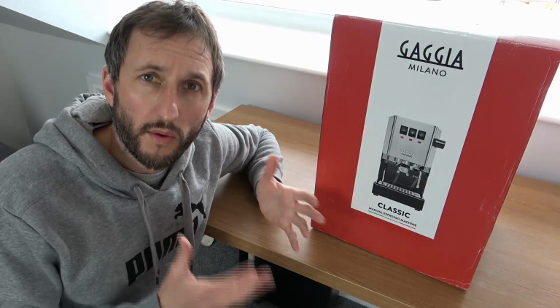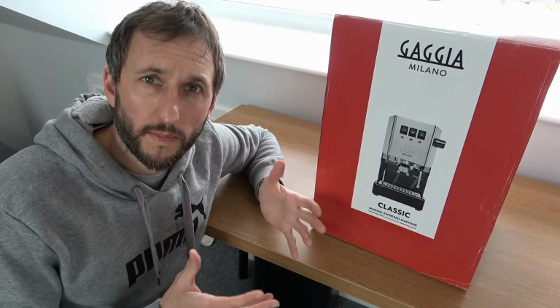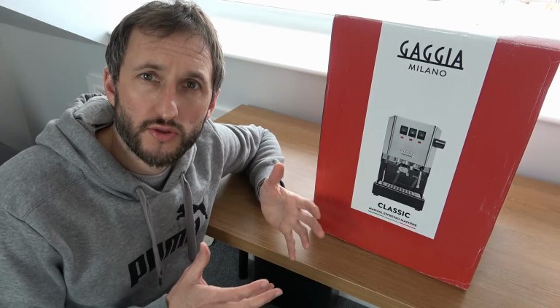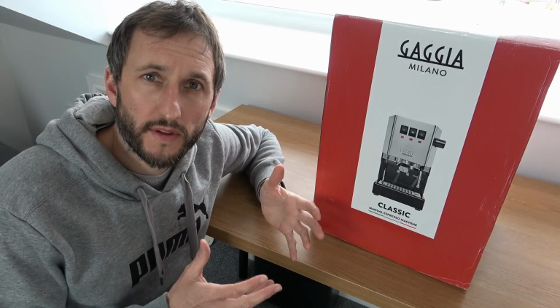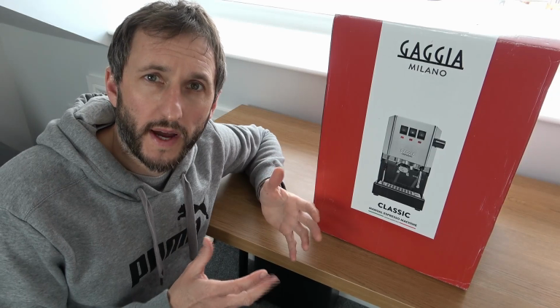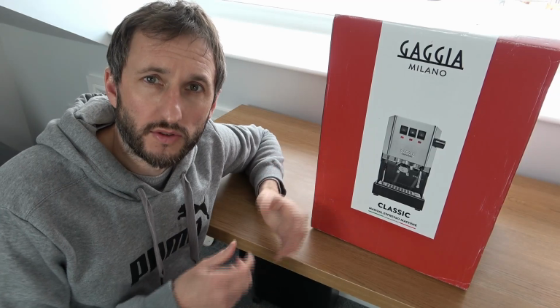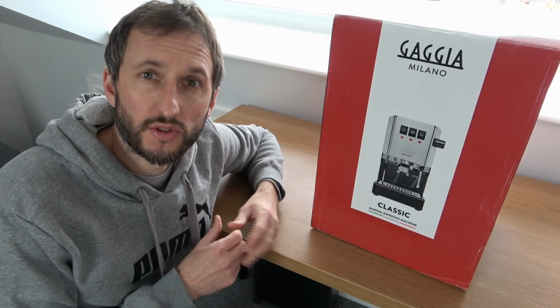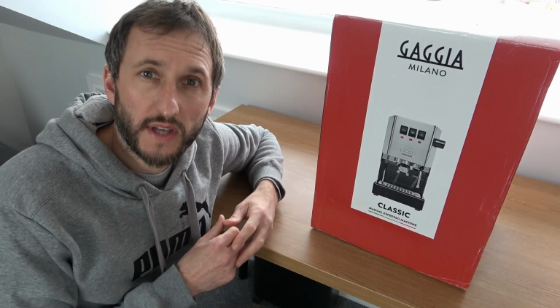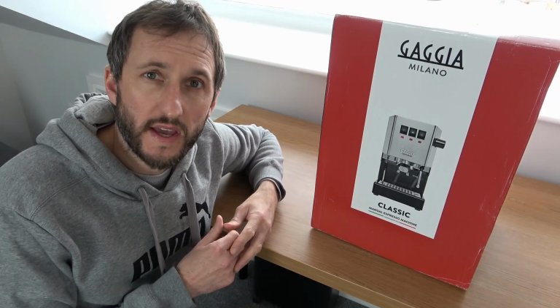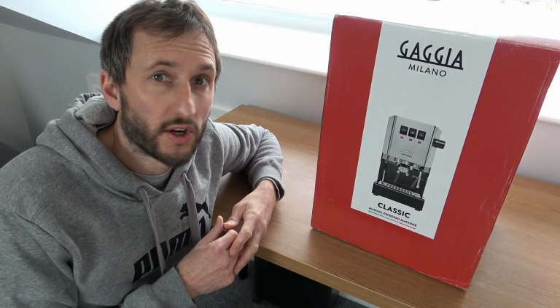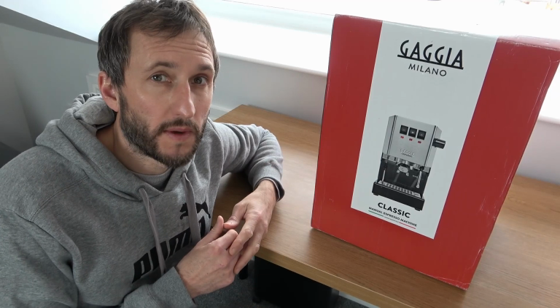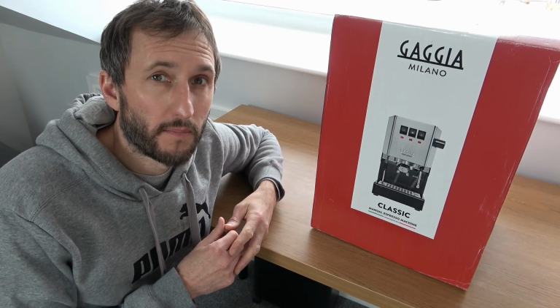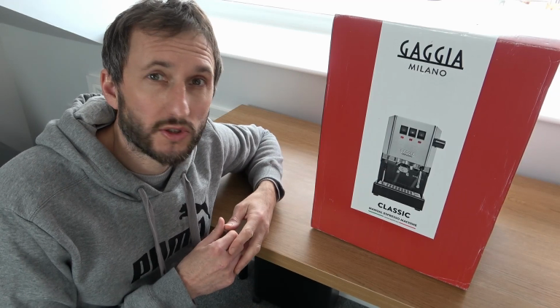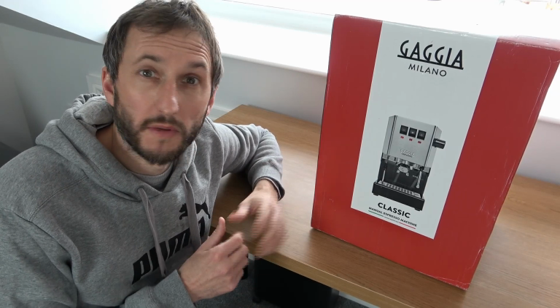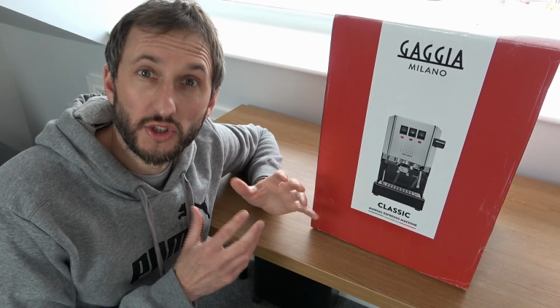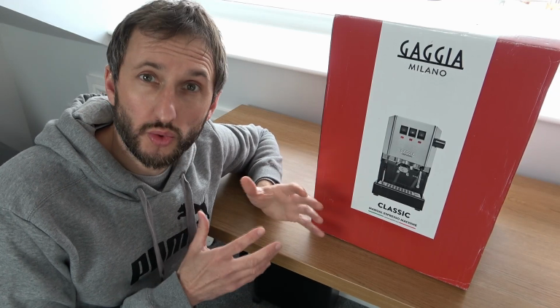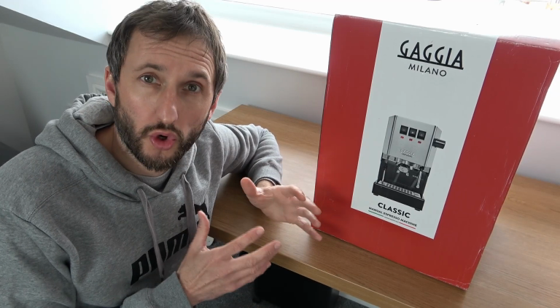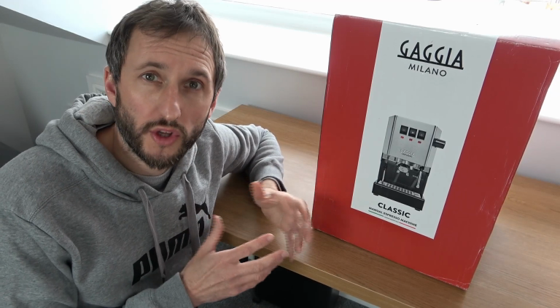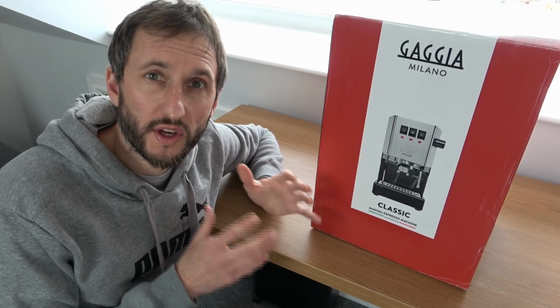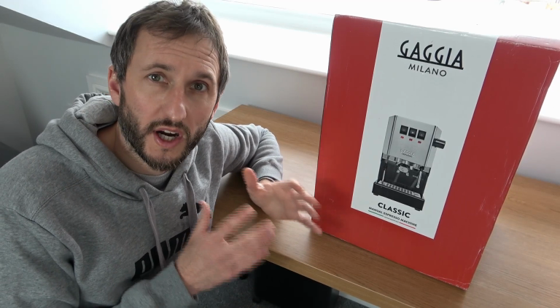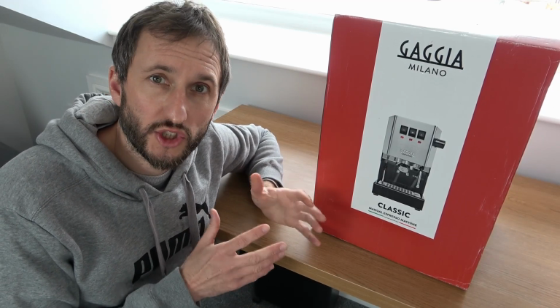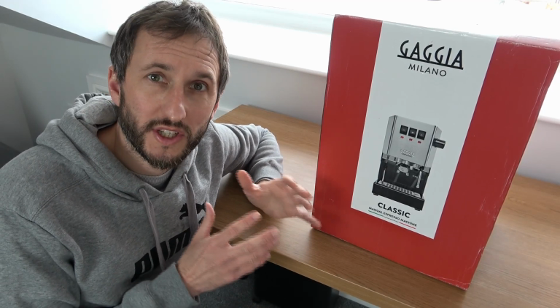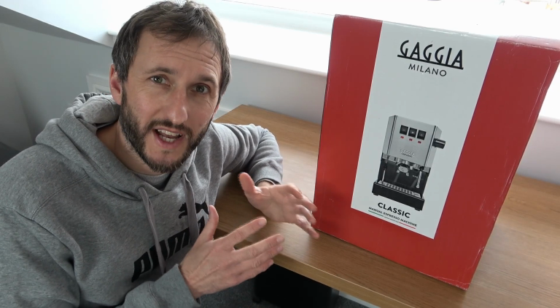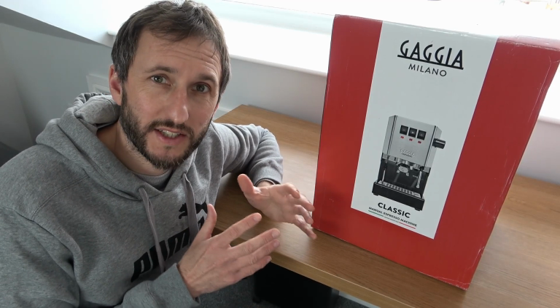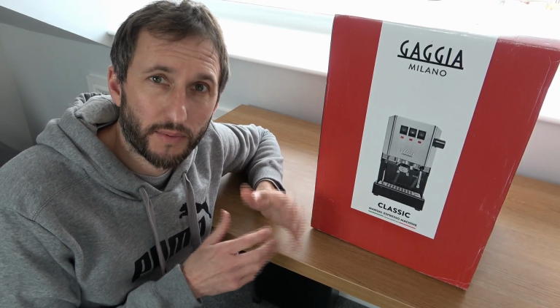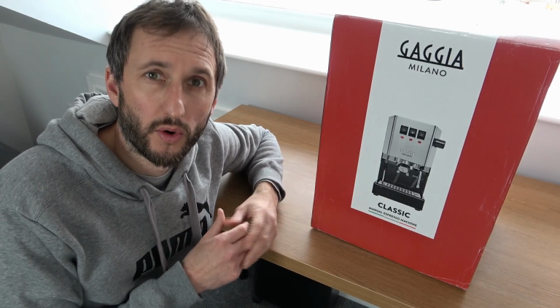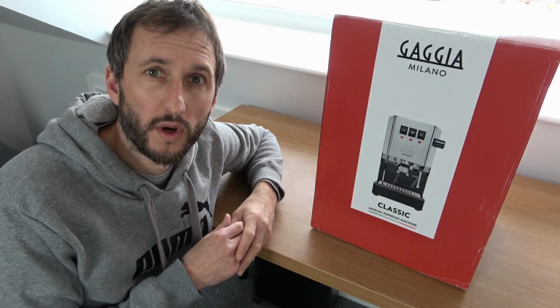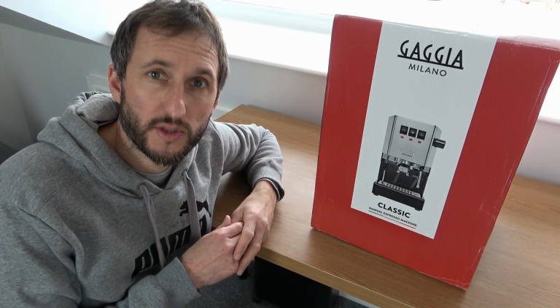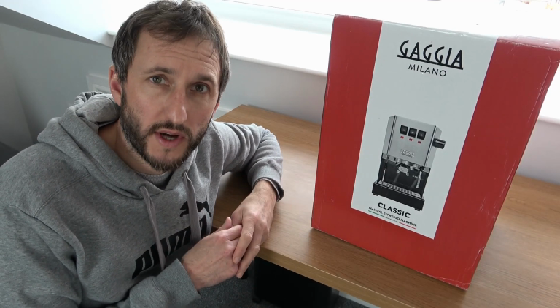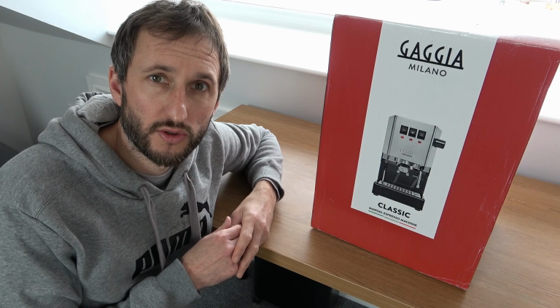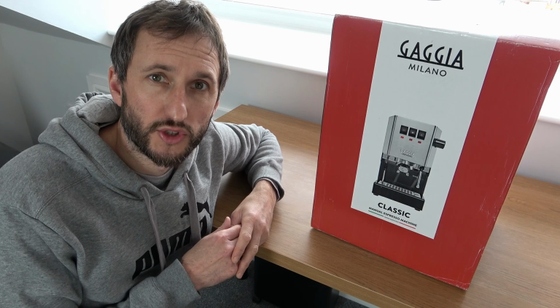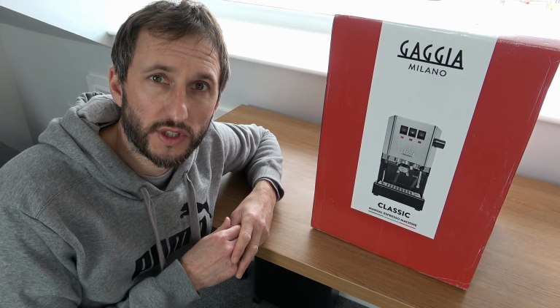Welcome to Pouts Around the House. Today I'm going to be unboxing my new toy, the Gaggia Classic Pro Espresso Machine.